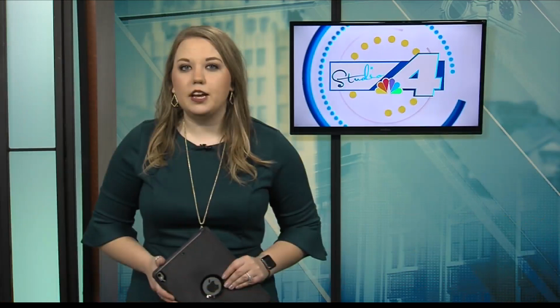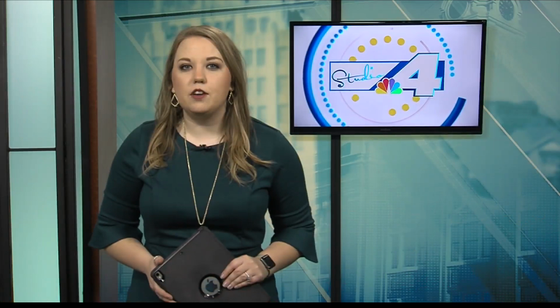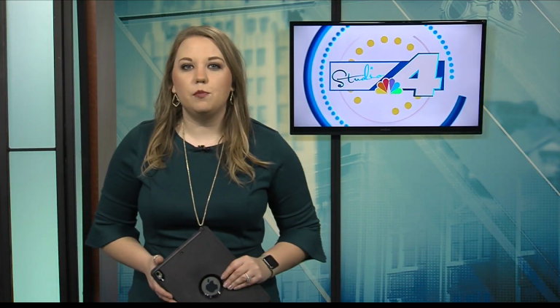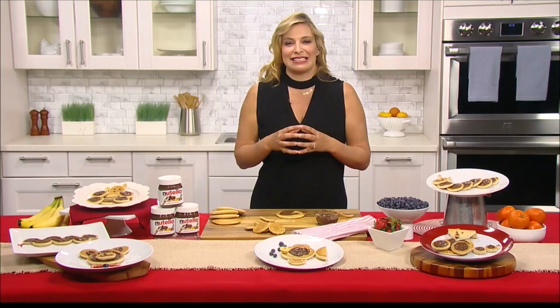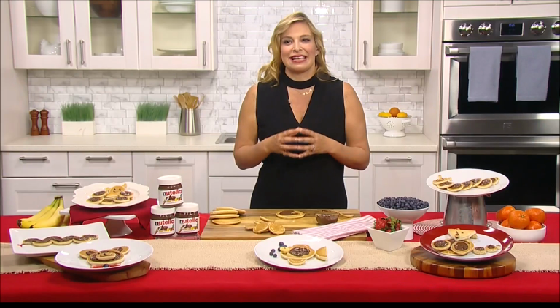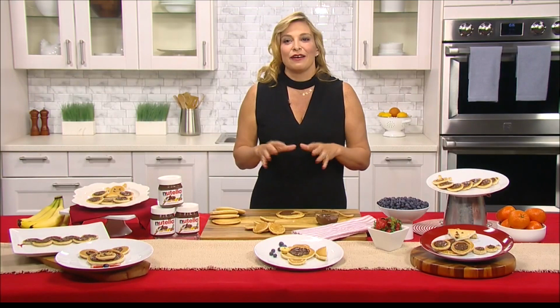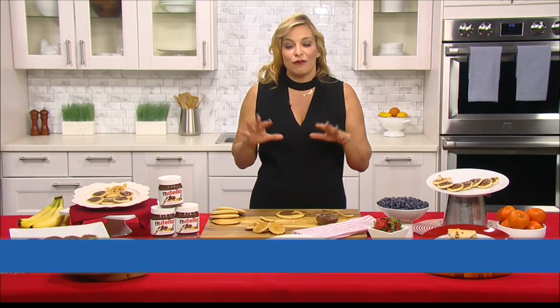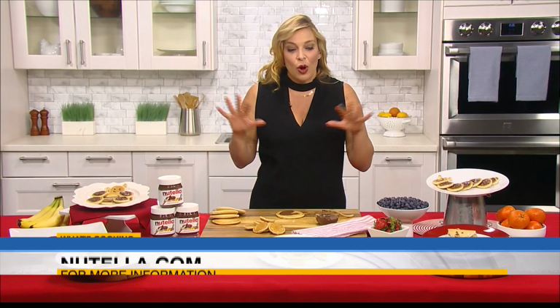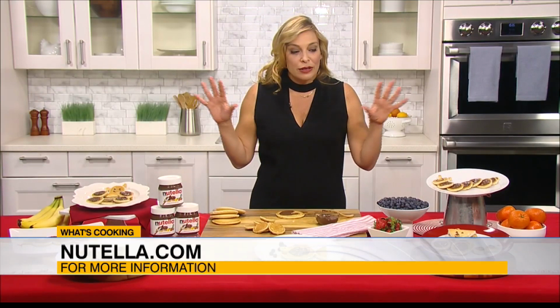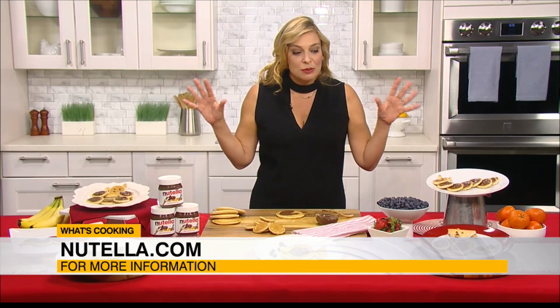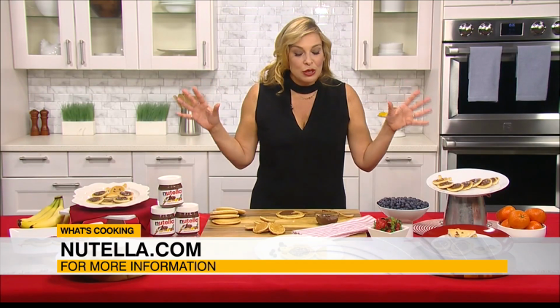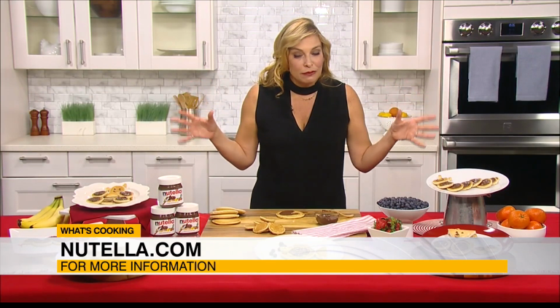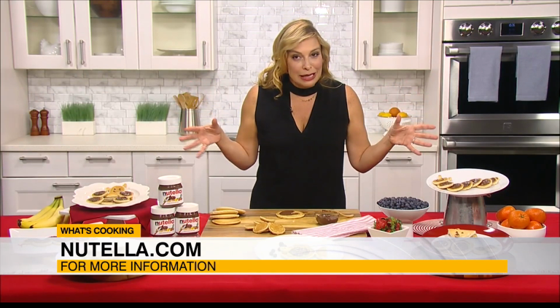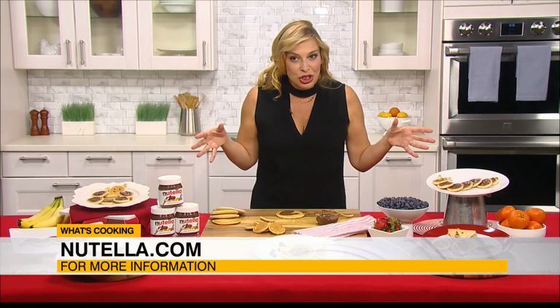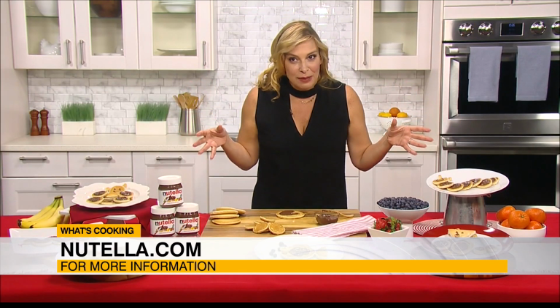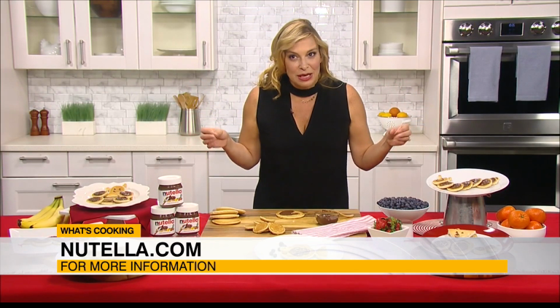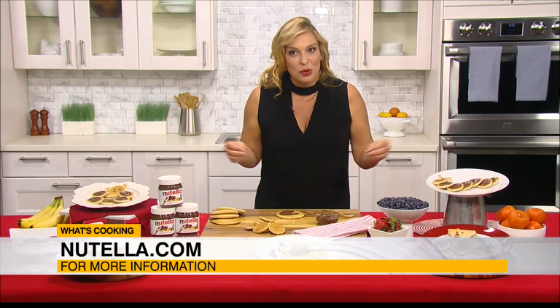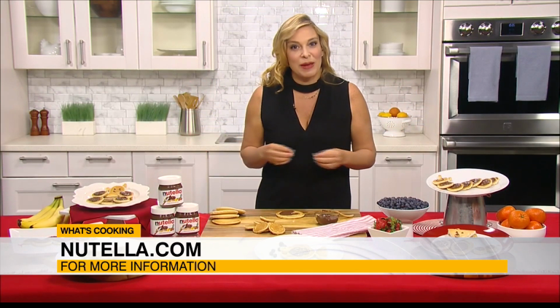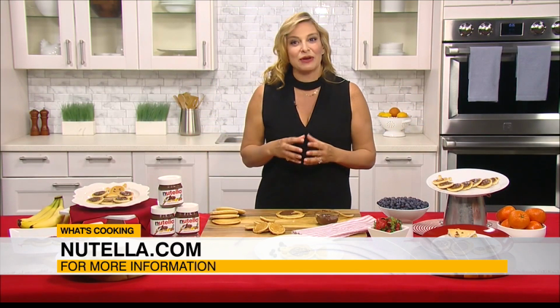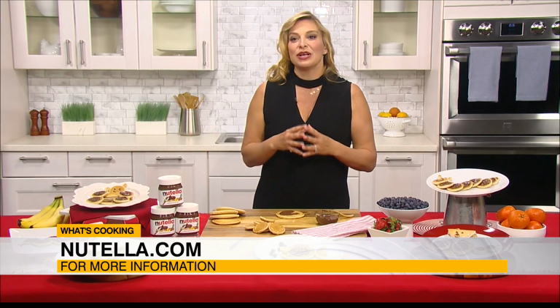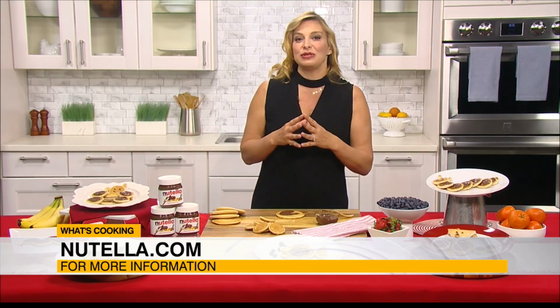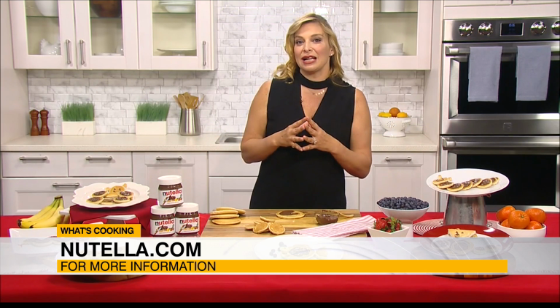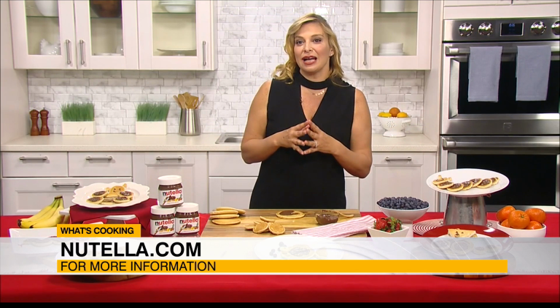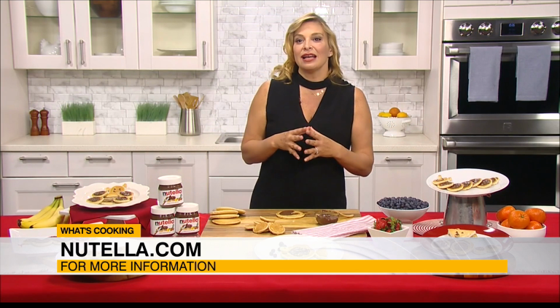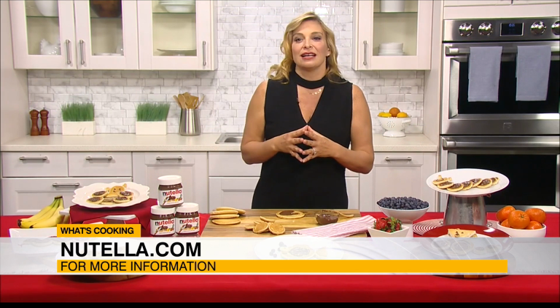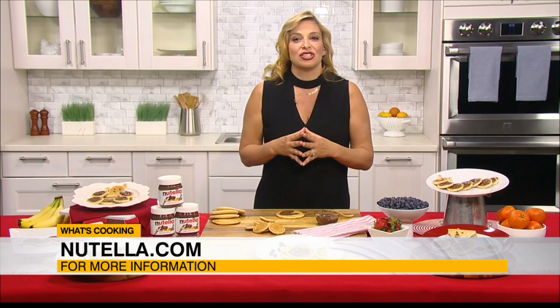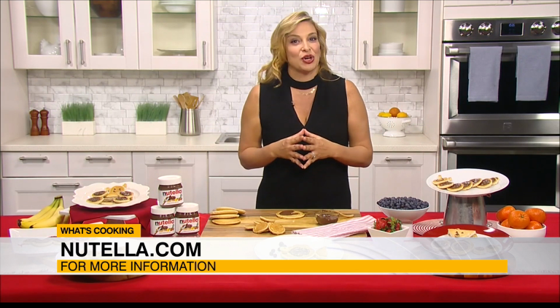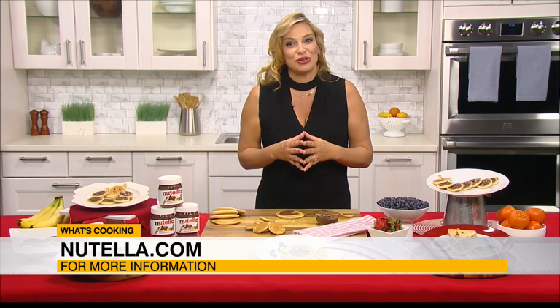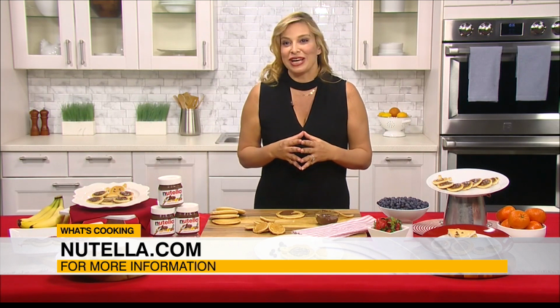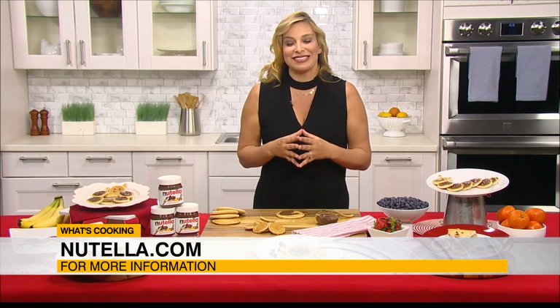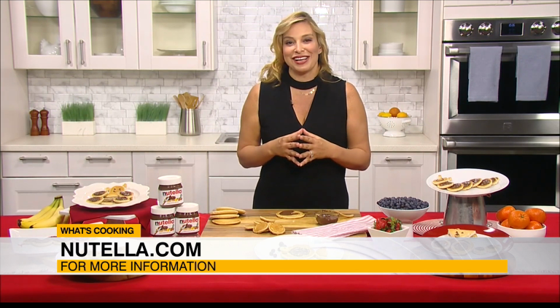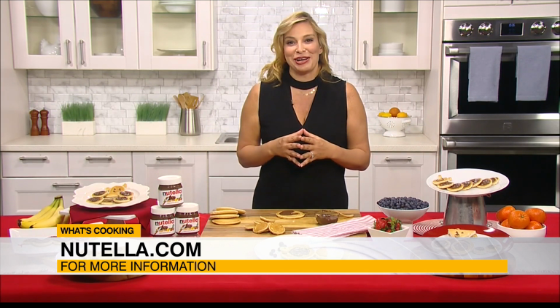For all these beautiful shapes and more about Nutella, just go to Nutella.com.